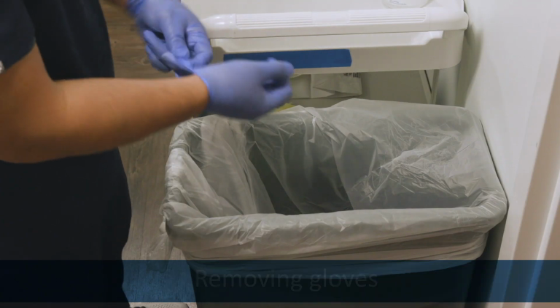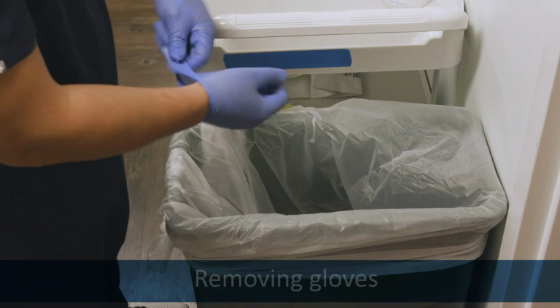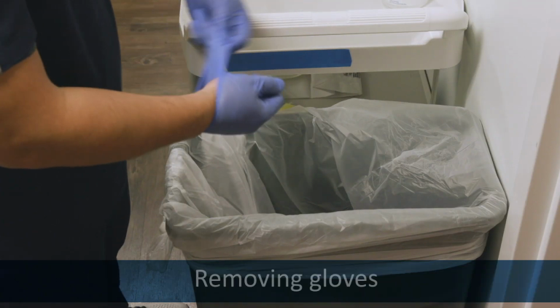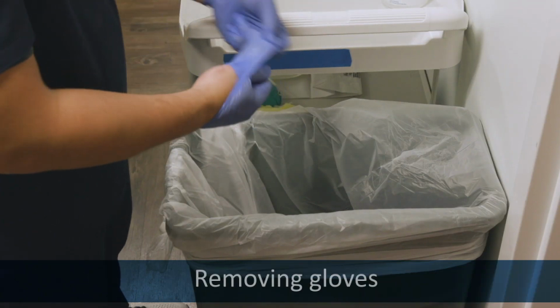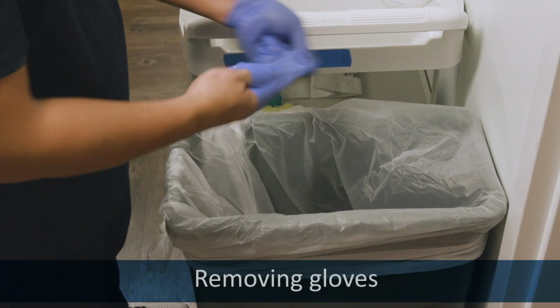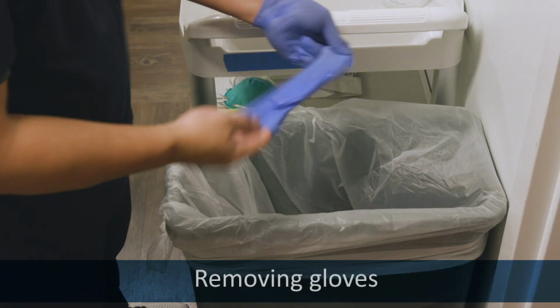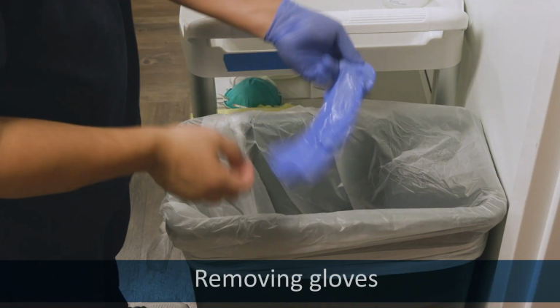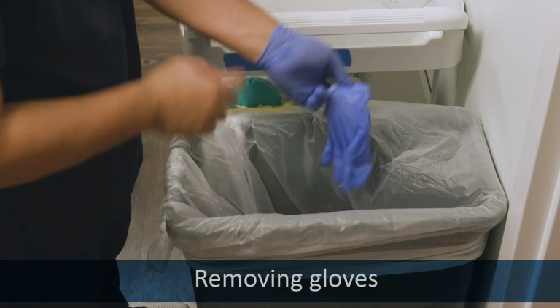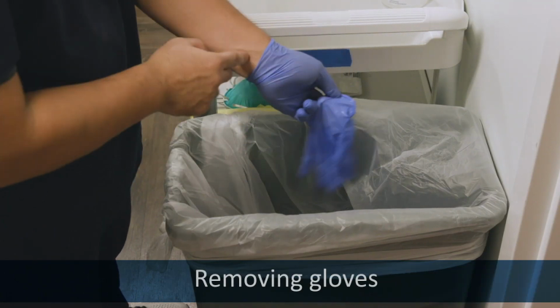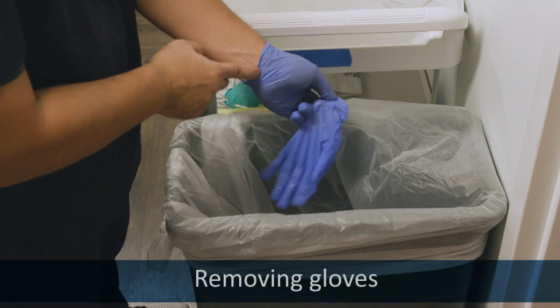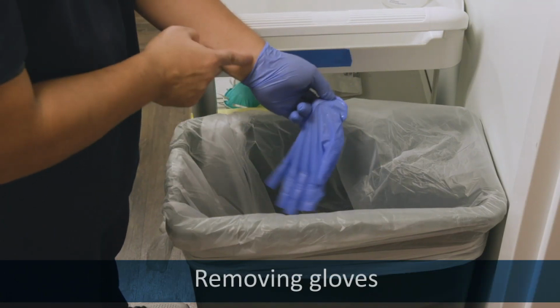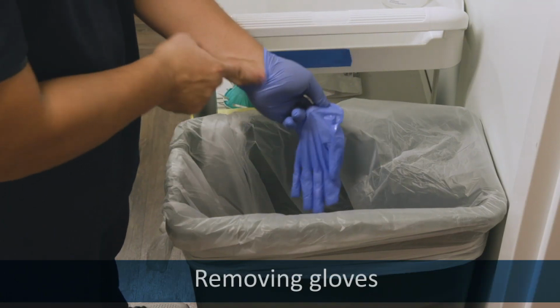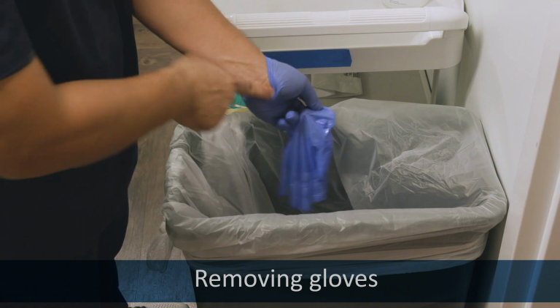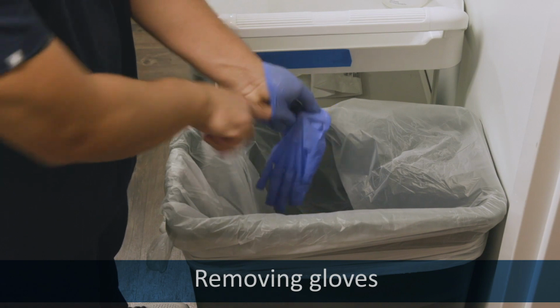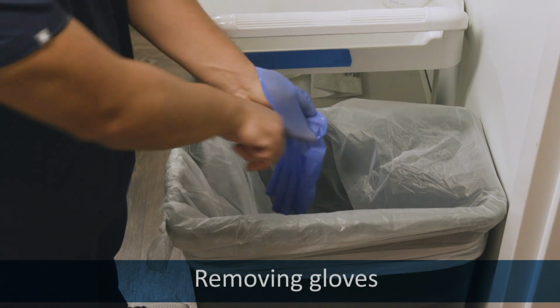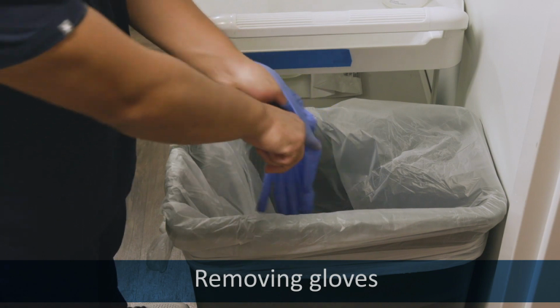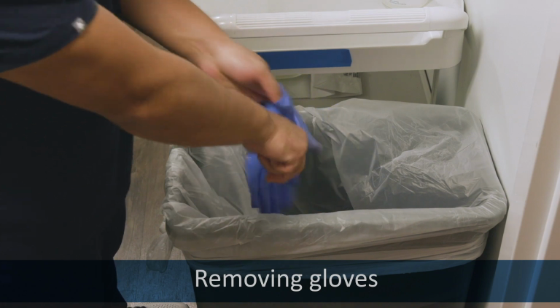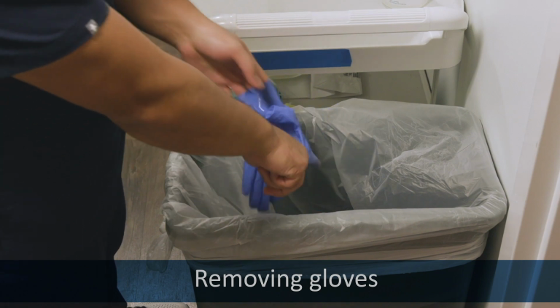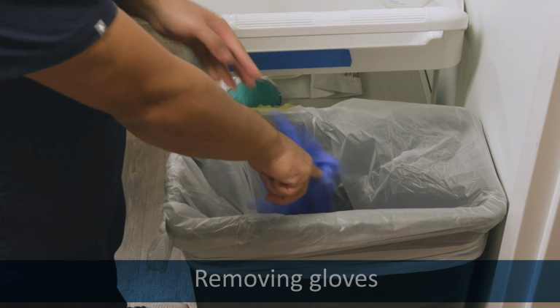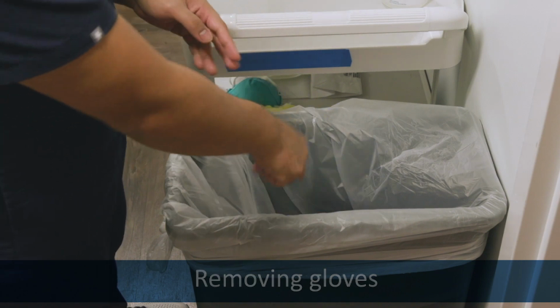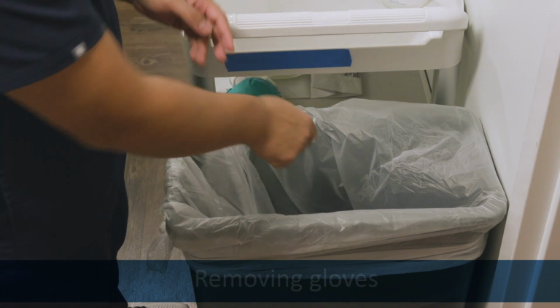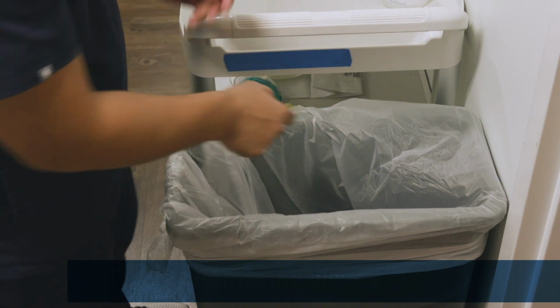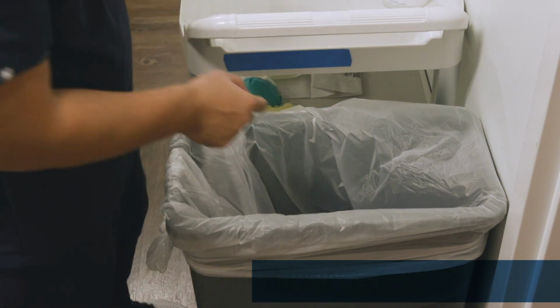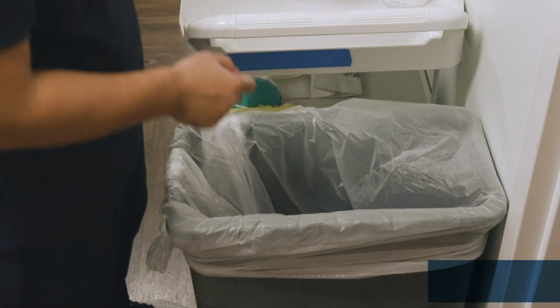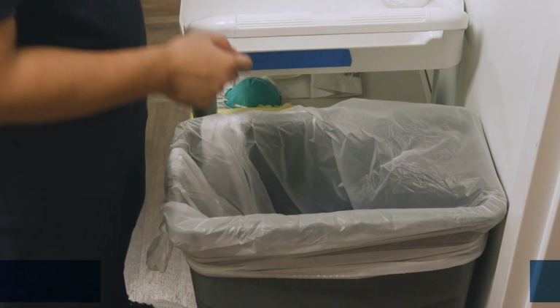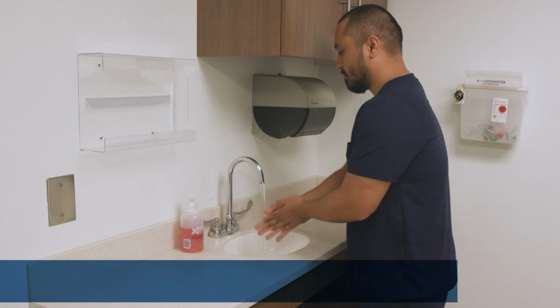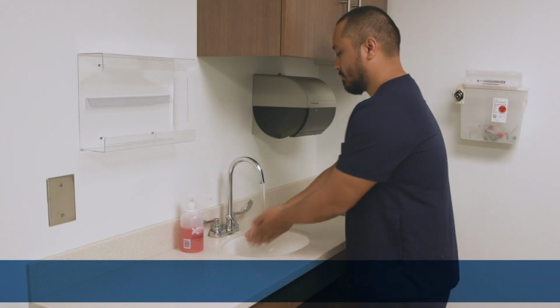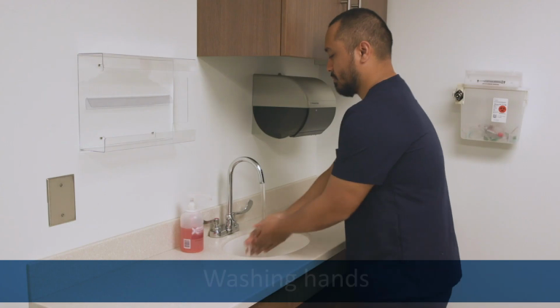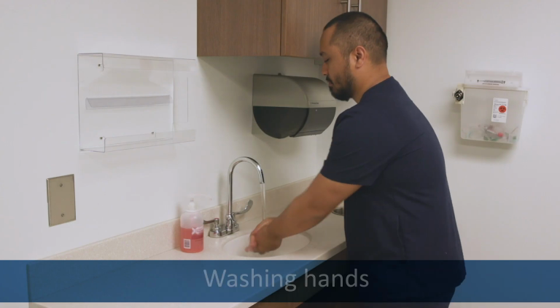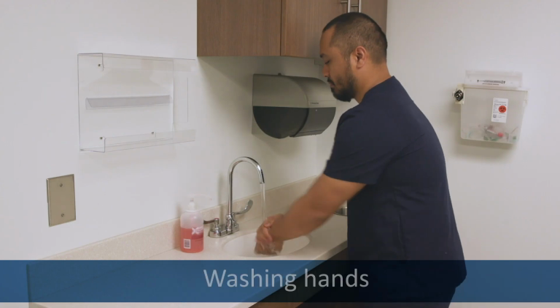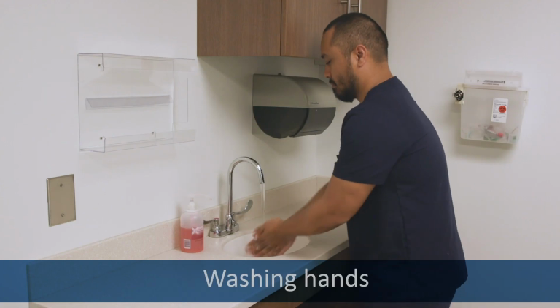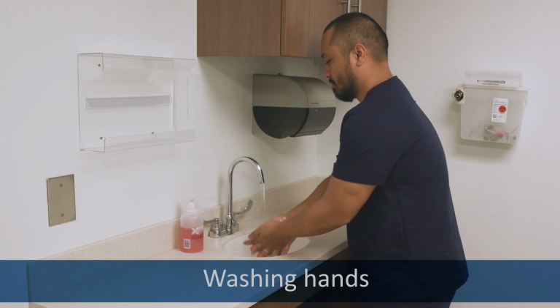Remove your gloves. Now thoroughly wash your hands.